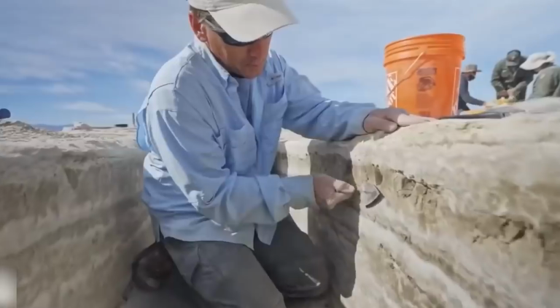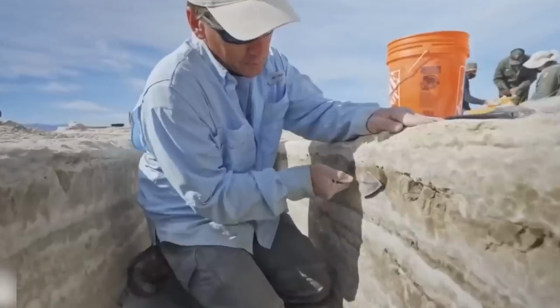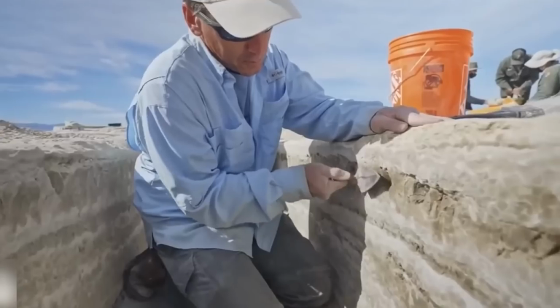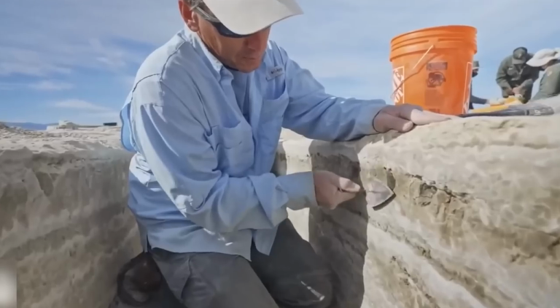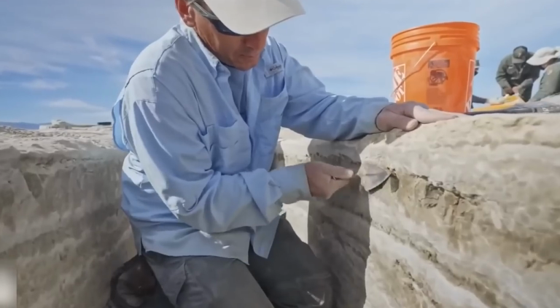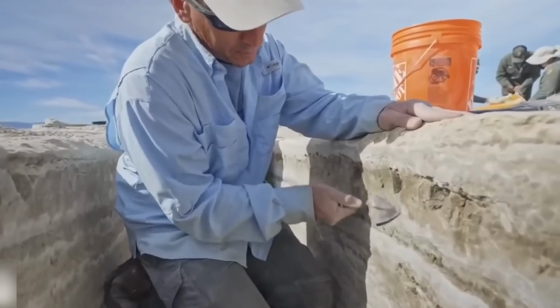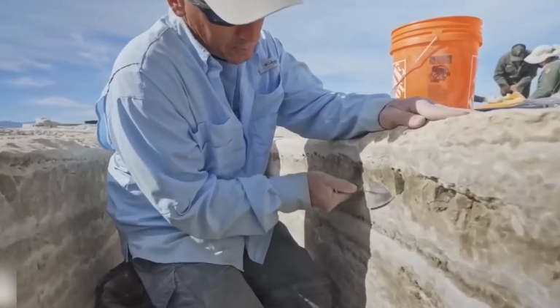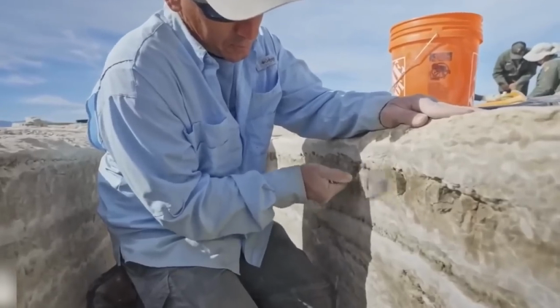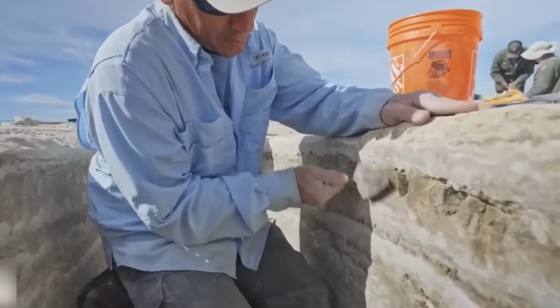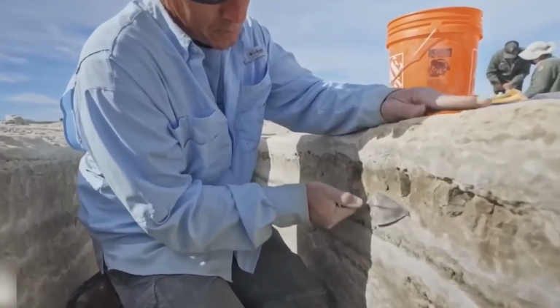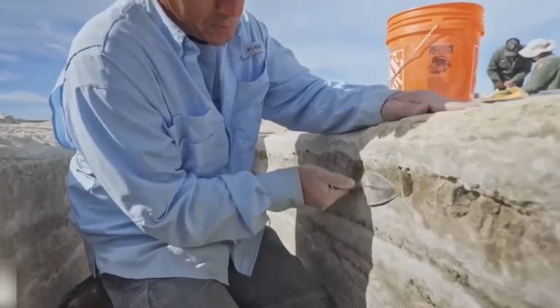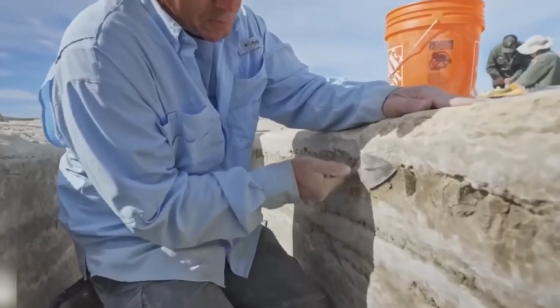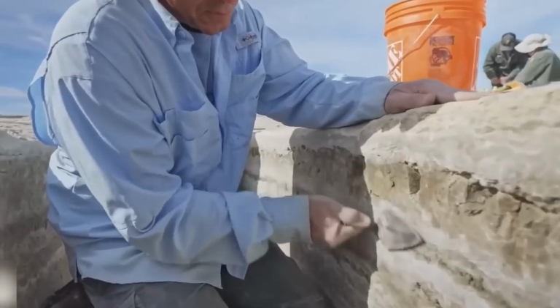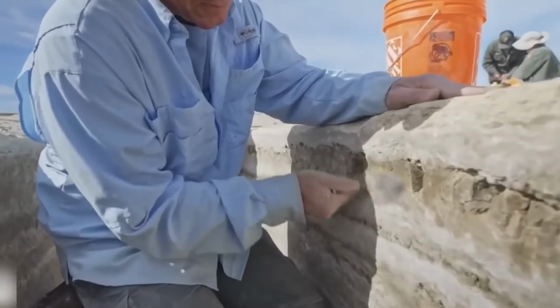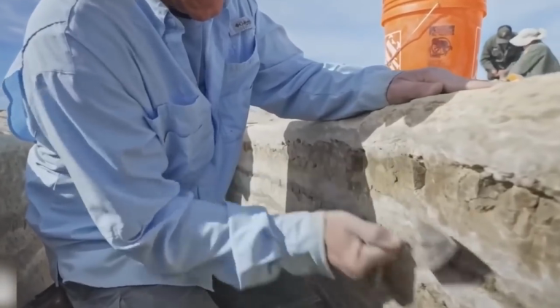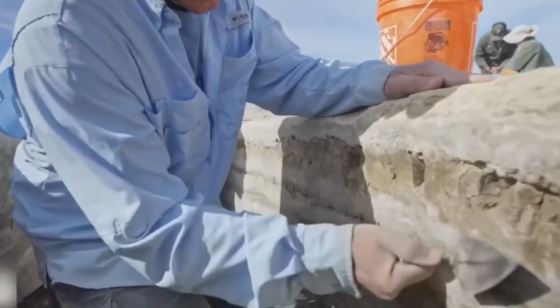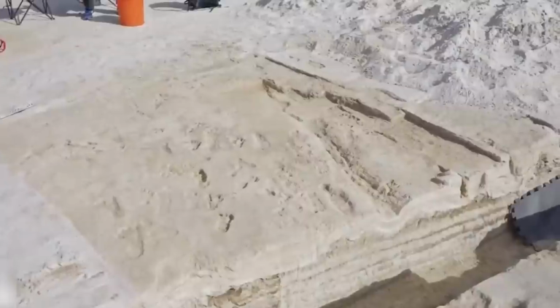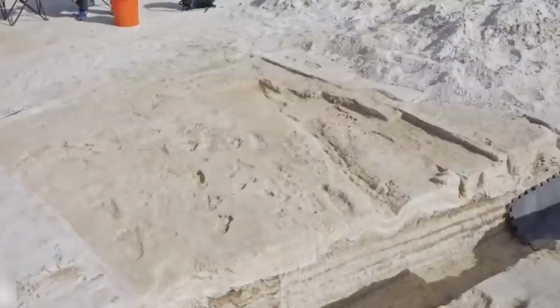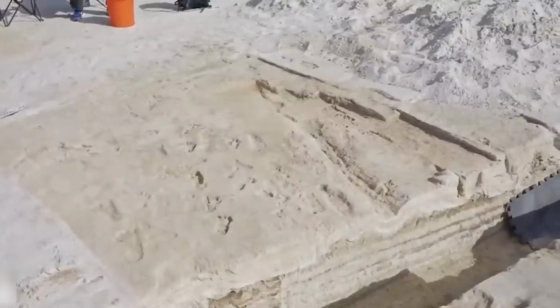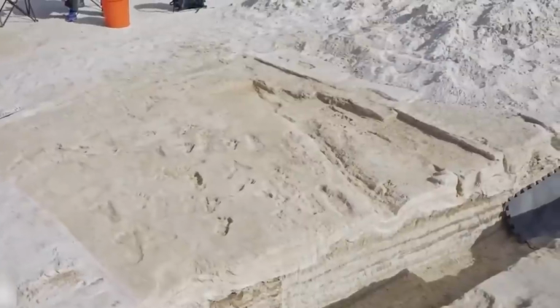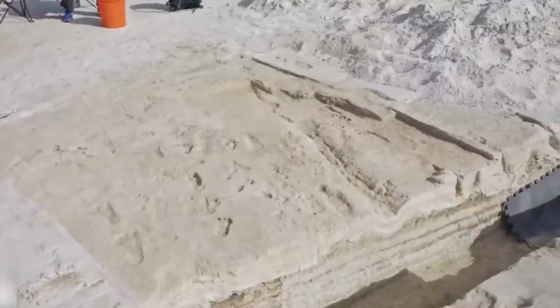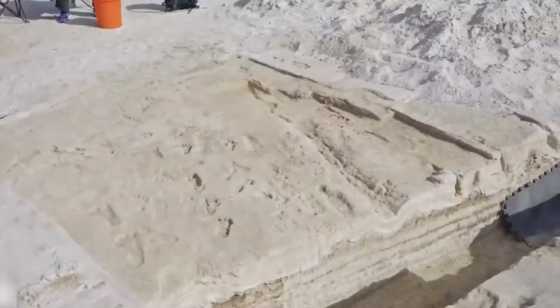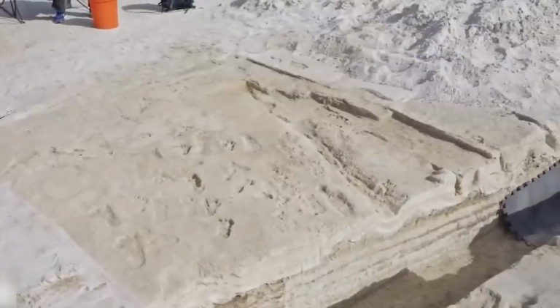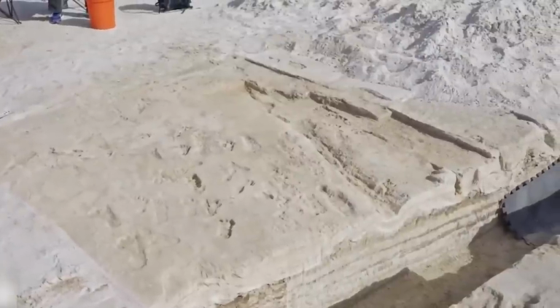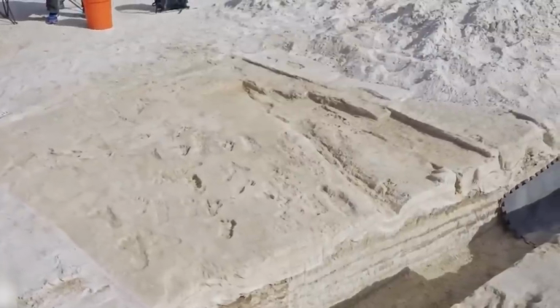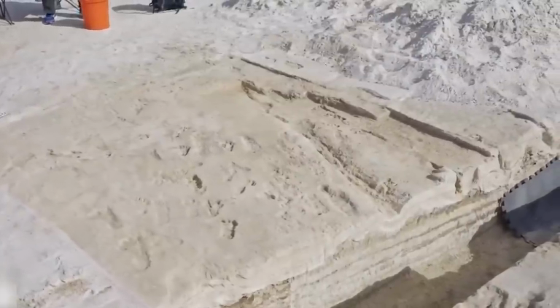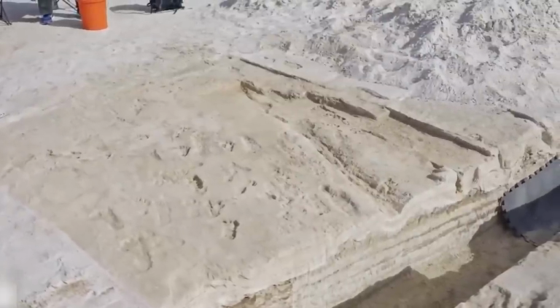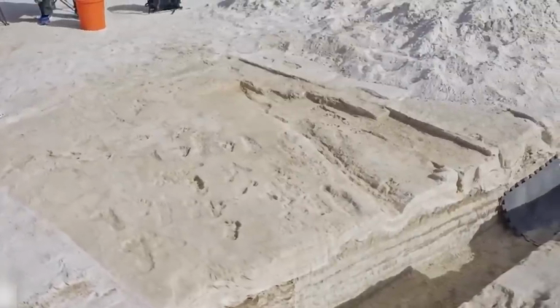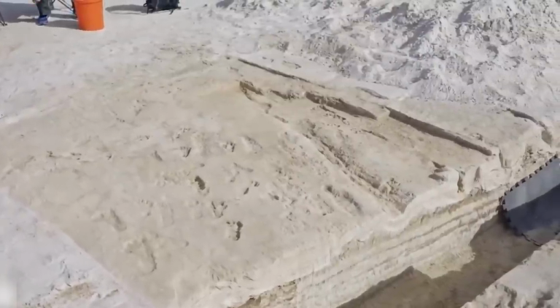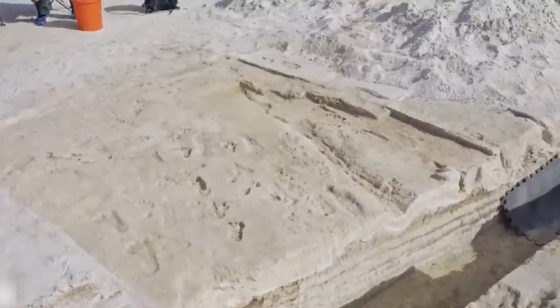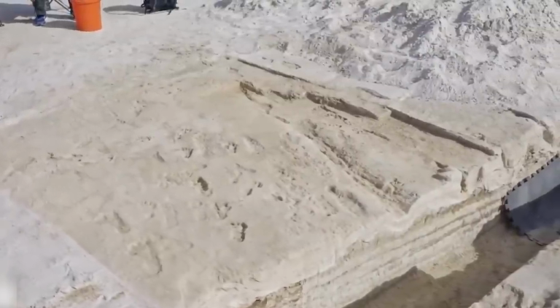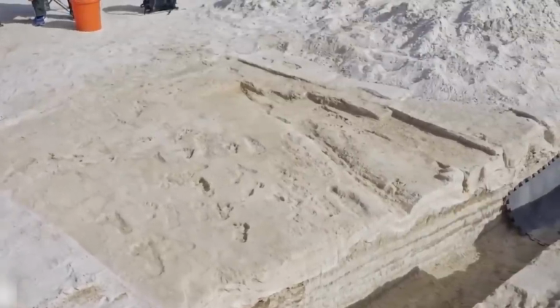Scholars might debate whether a stone or bone item was sculpted by people, Urban argues, but there's no mistaking who formed a human footprint.